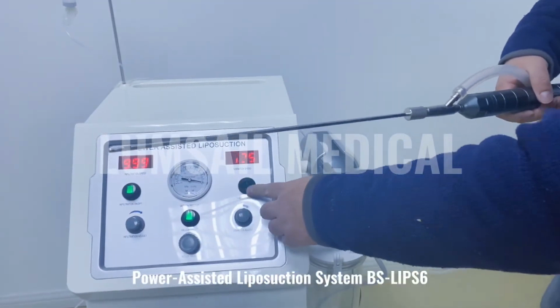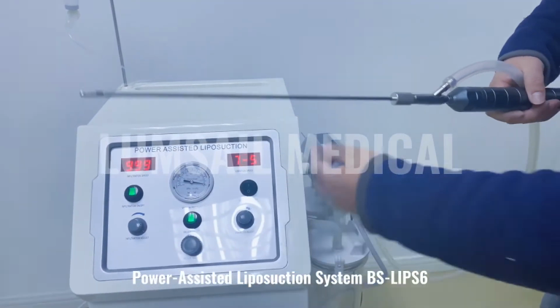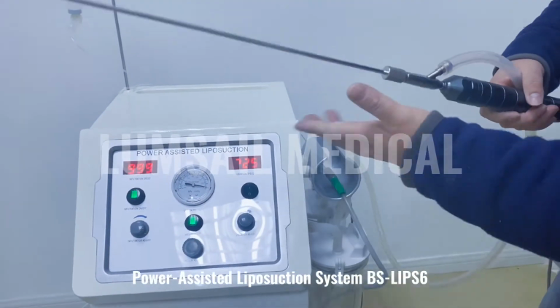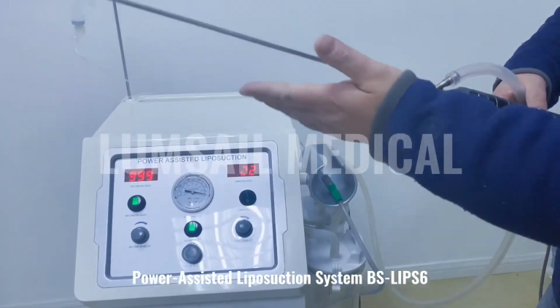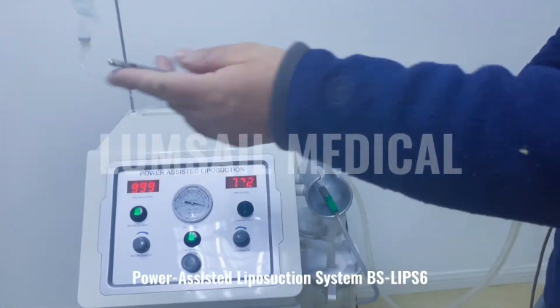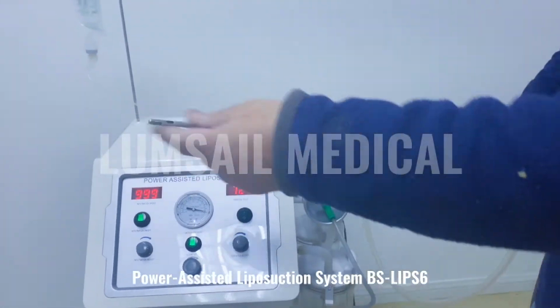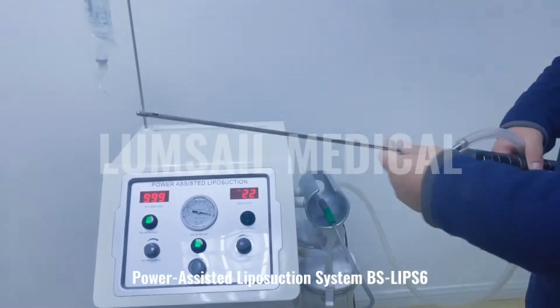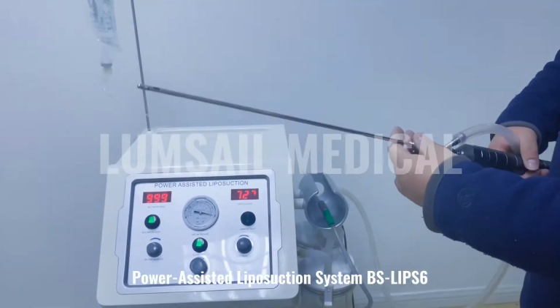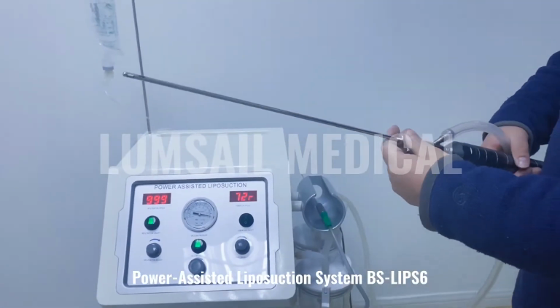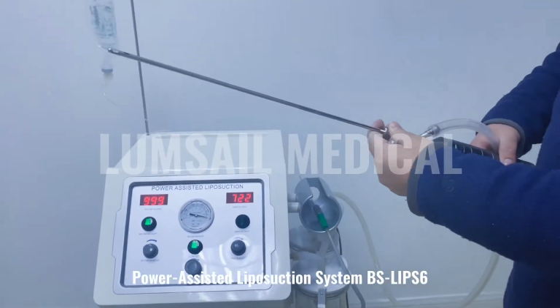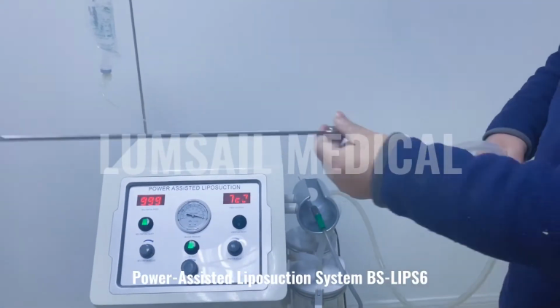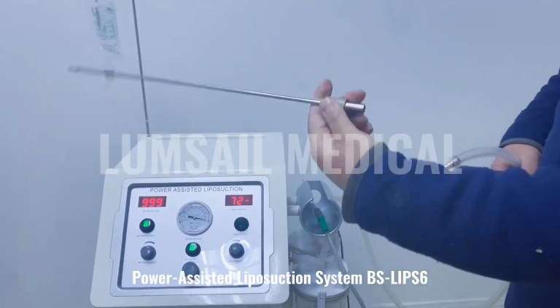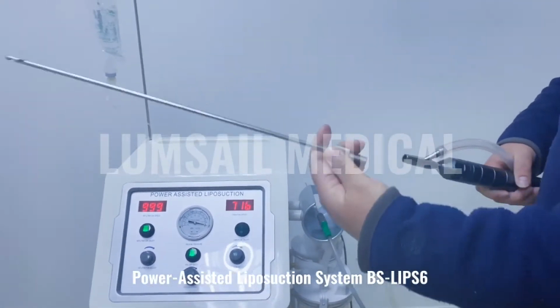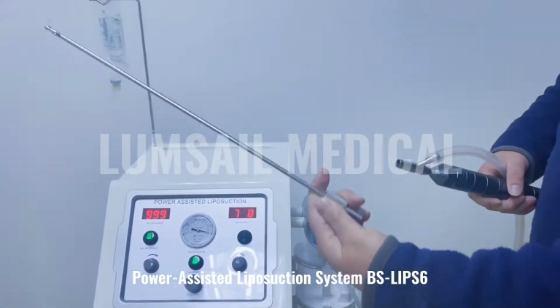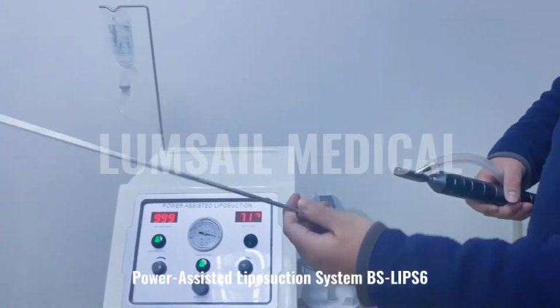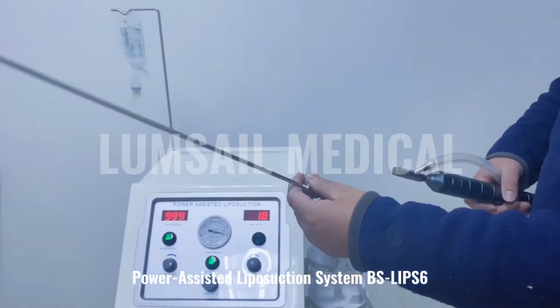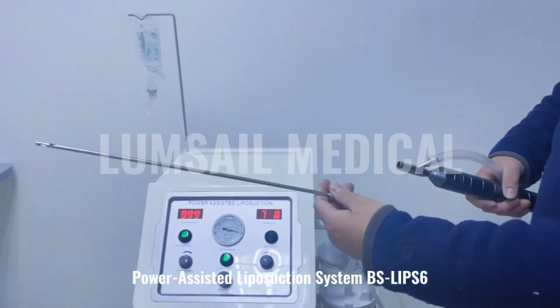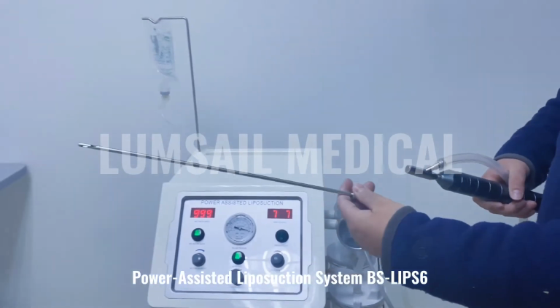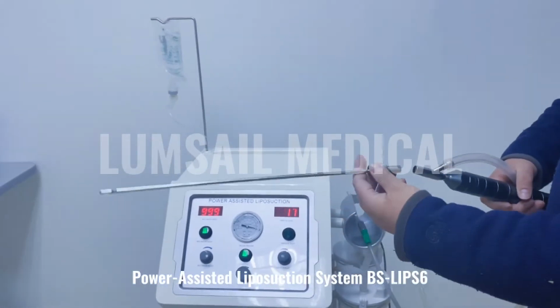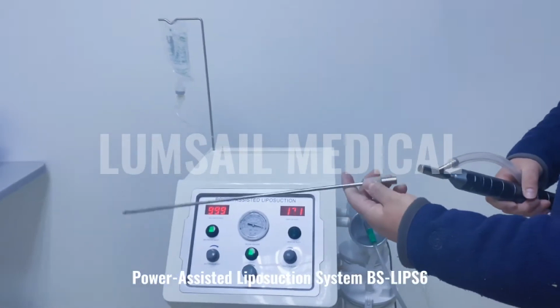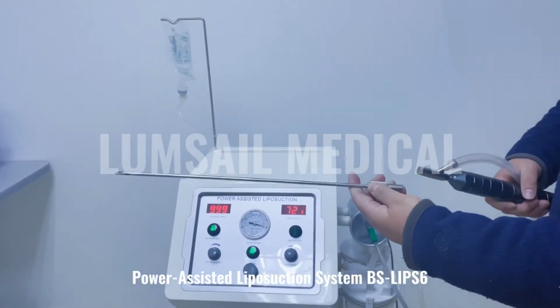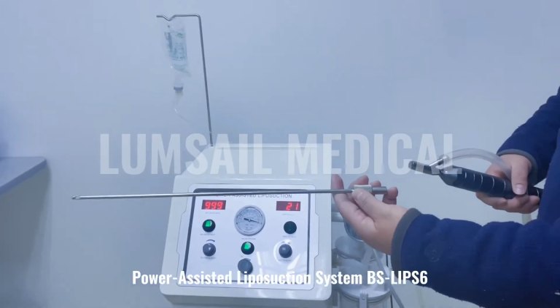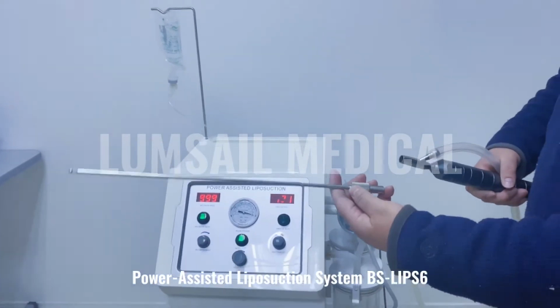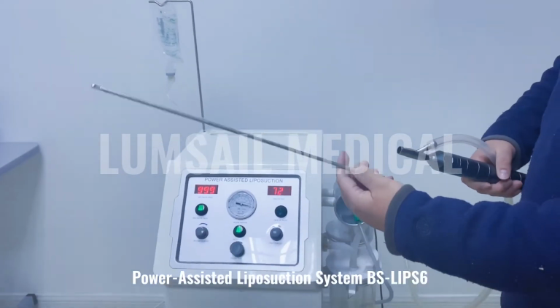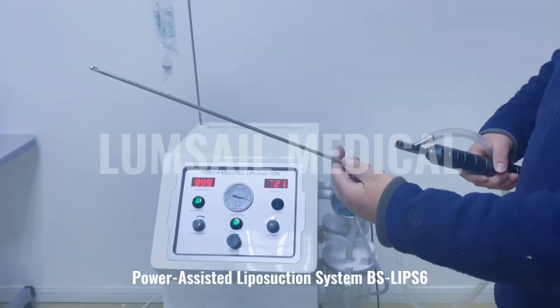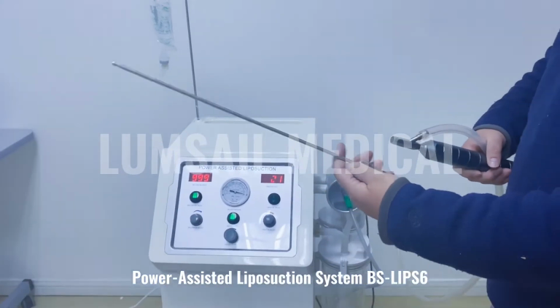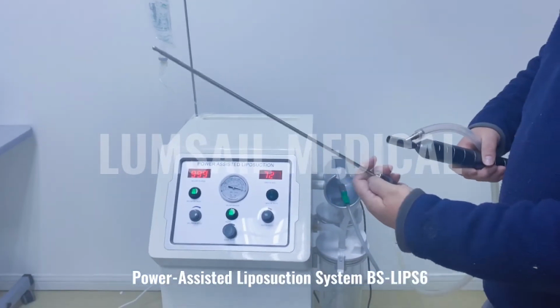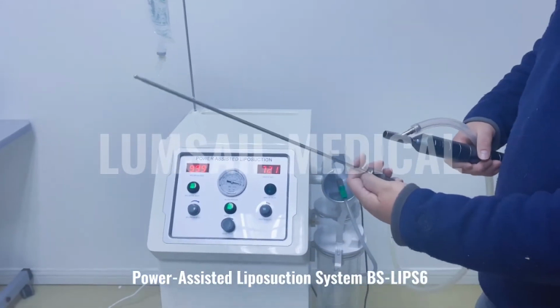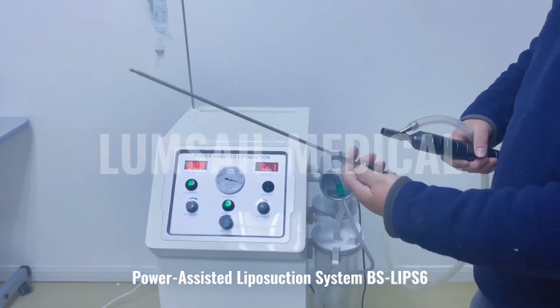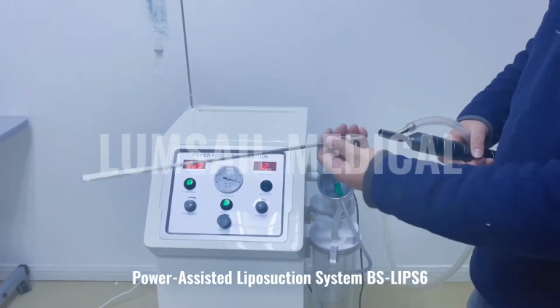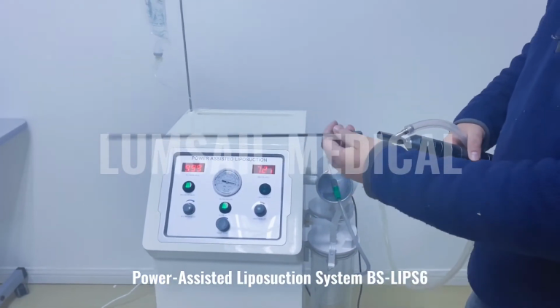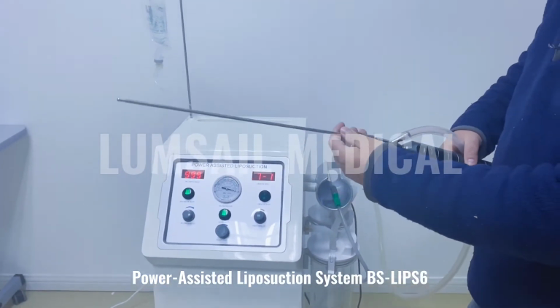This is the cannula. It is very easy to exchange the cannula. We provide a set of cannulas in different sizes and dimensions.